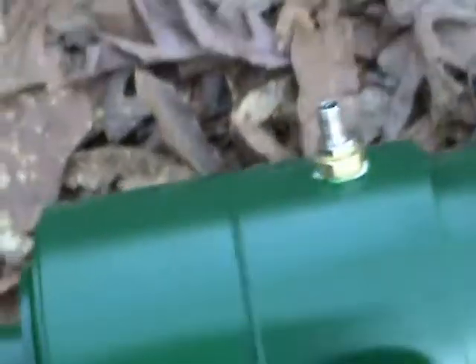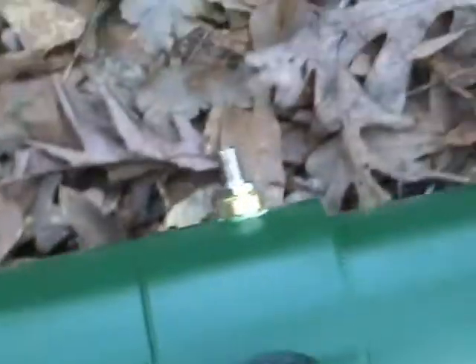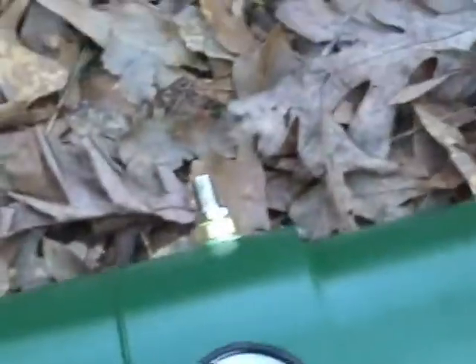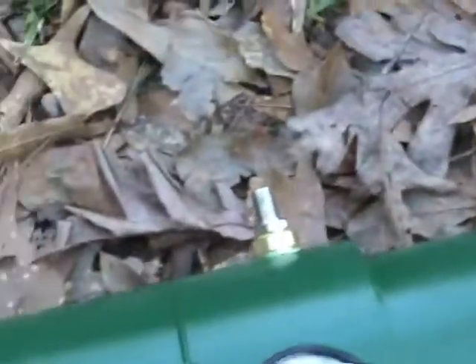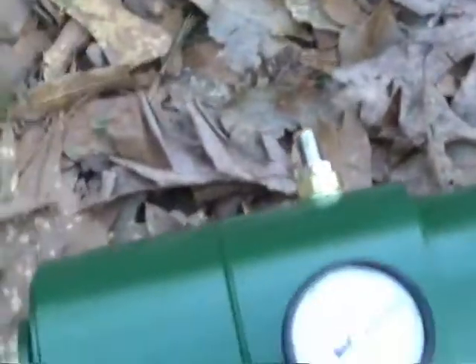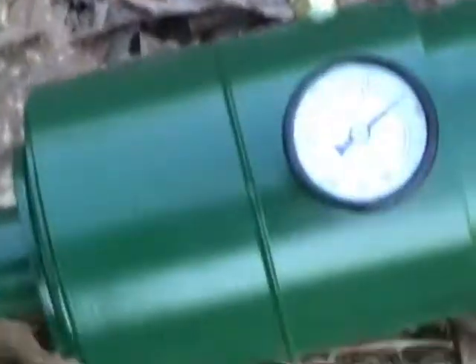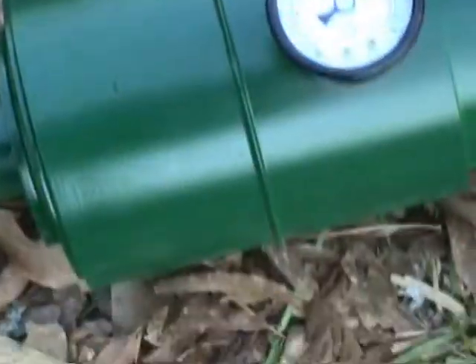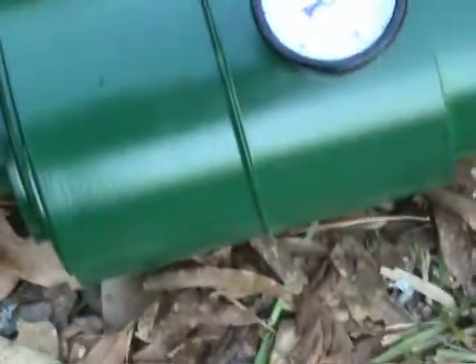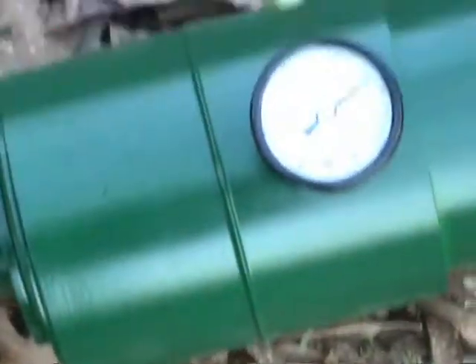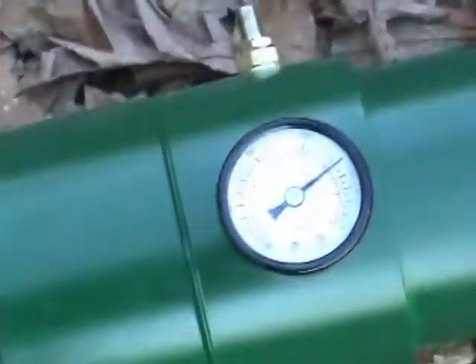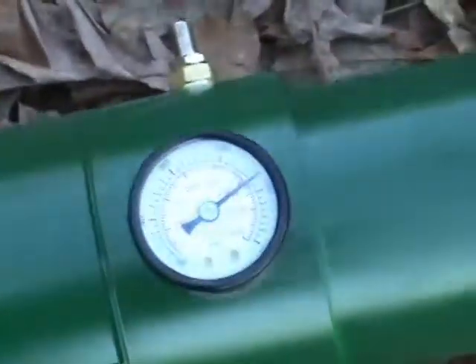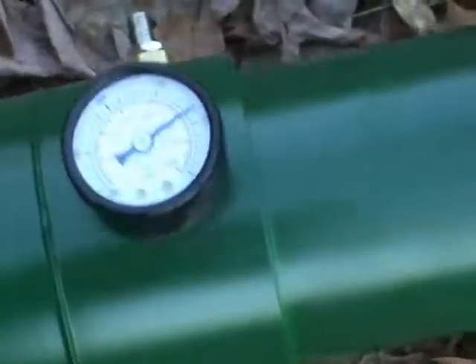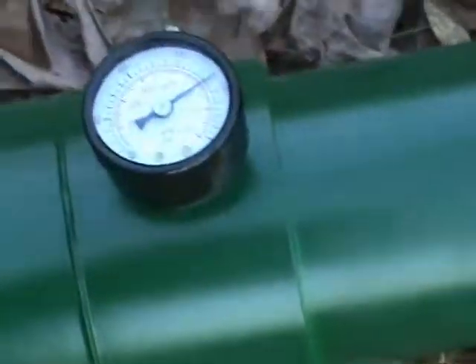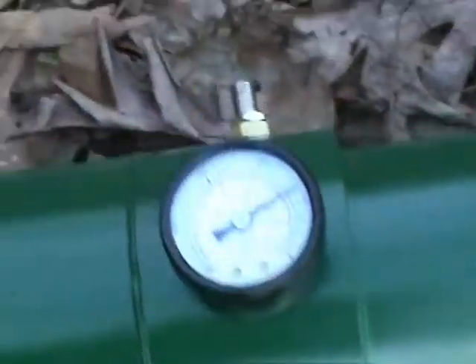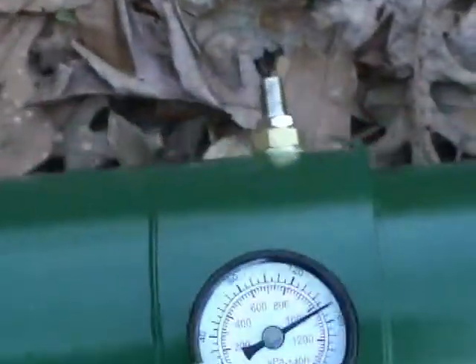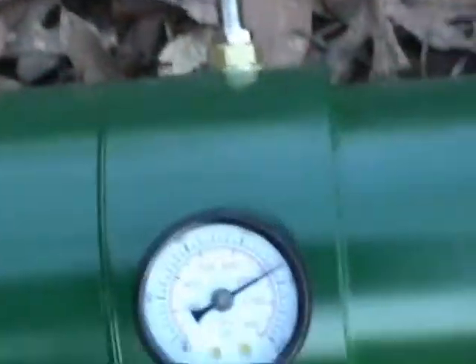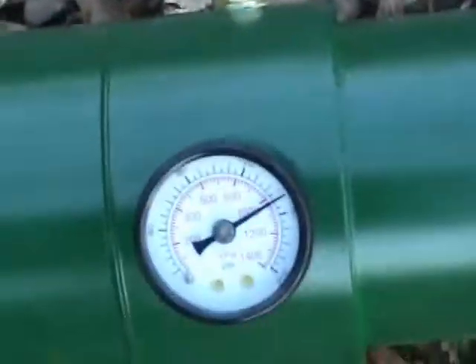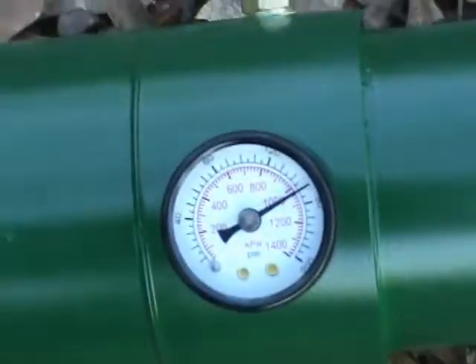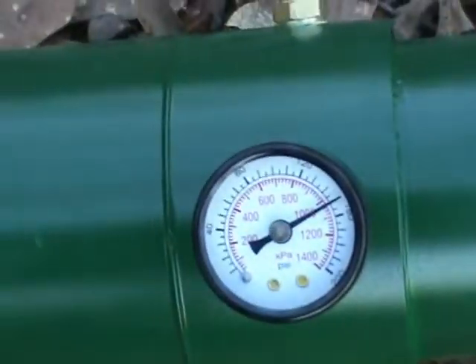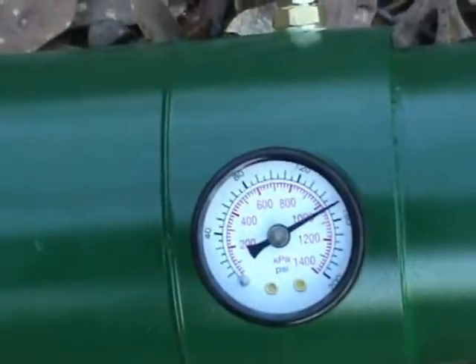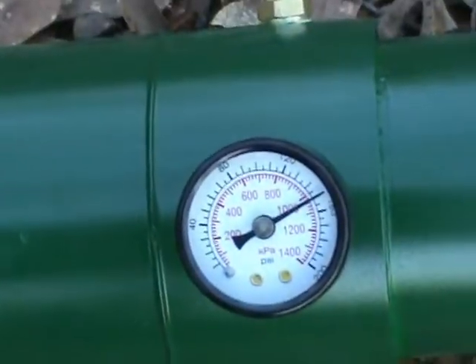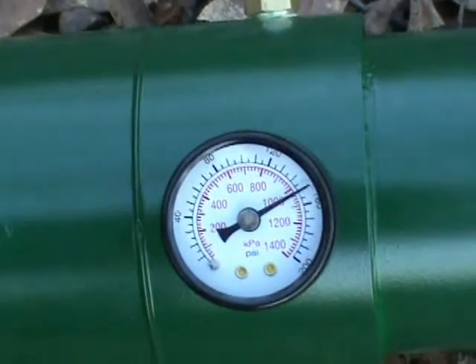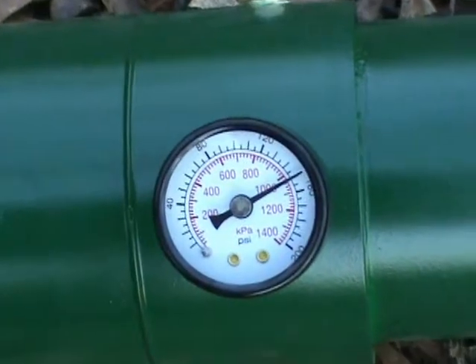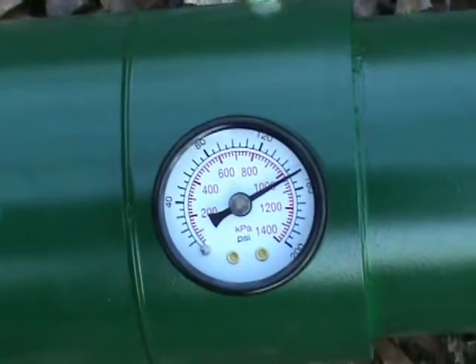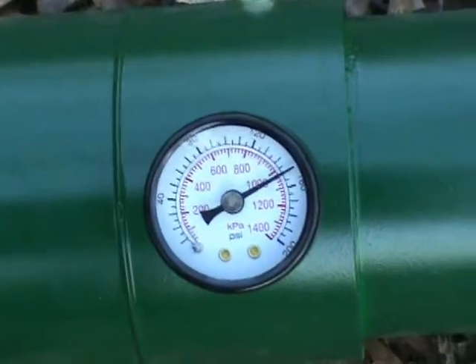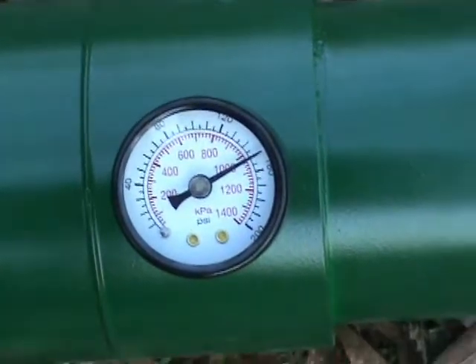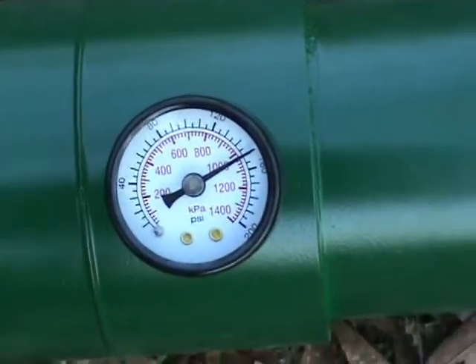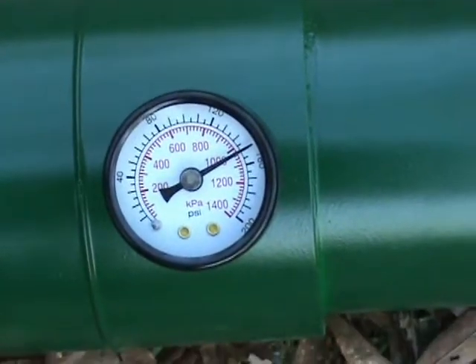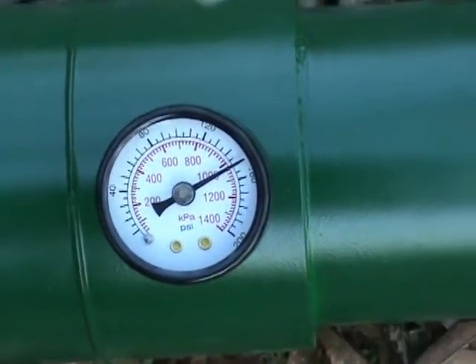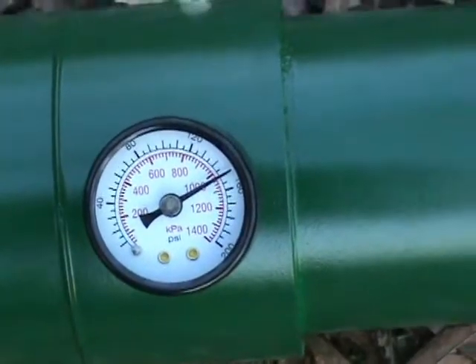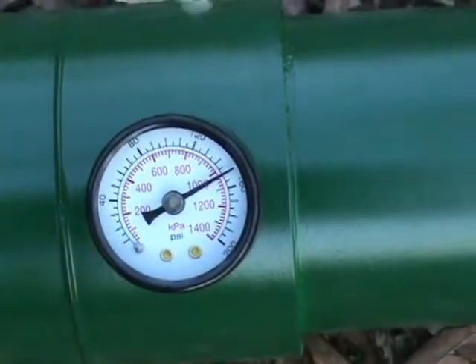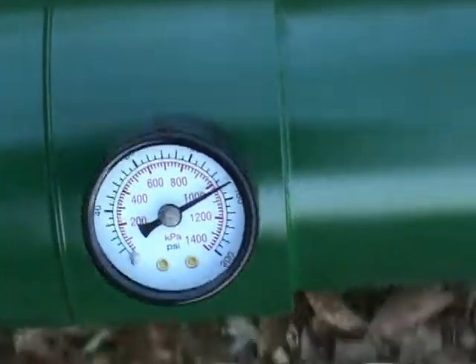Second attempt. Let's see if we can get that in focus. 150 PSI.